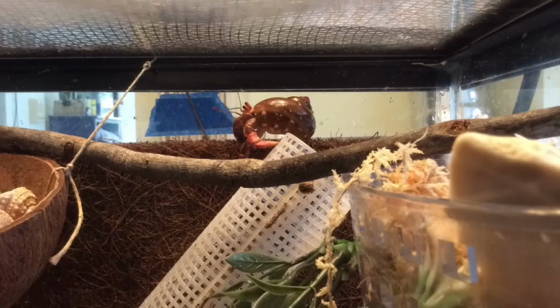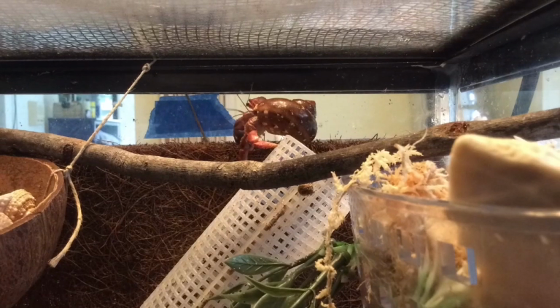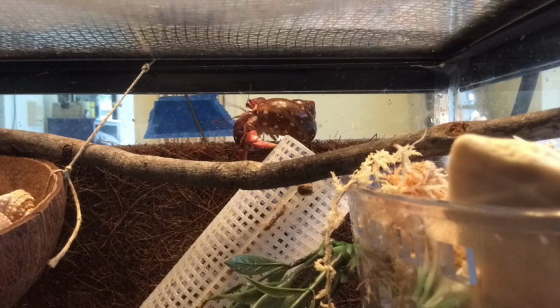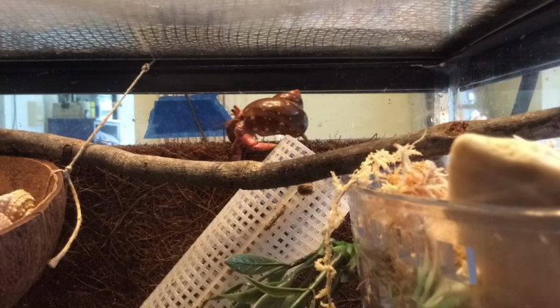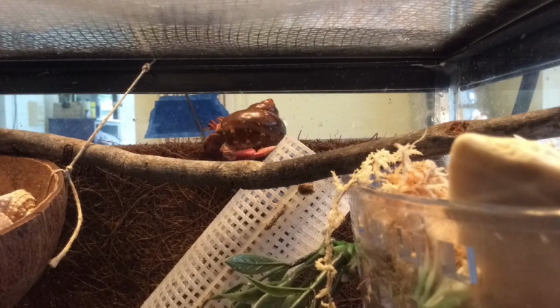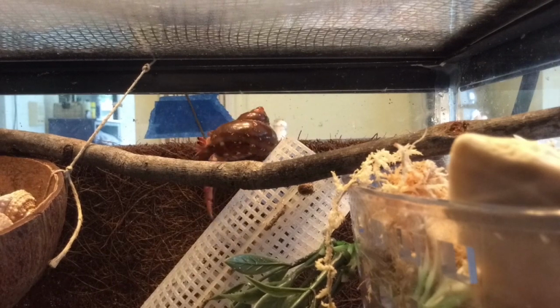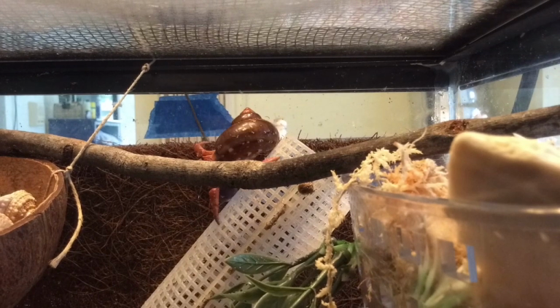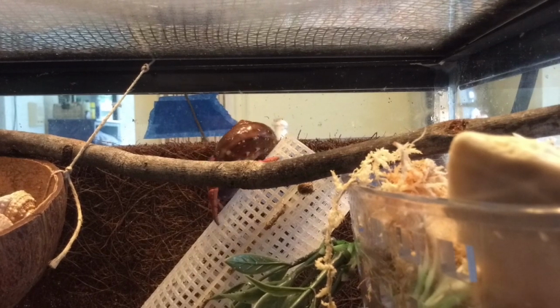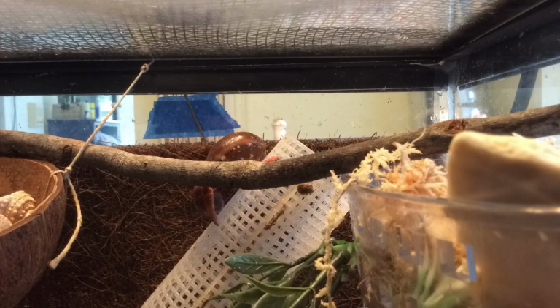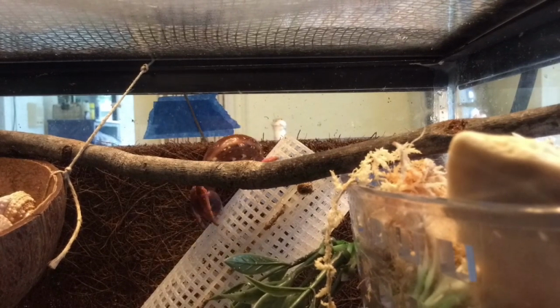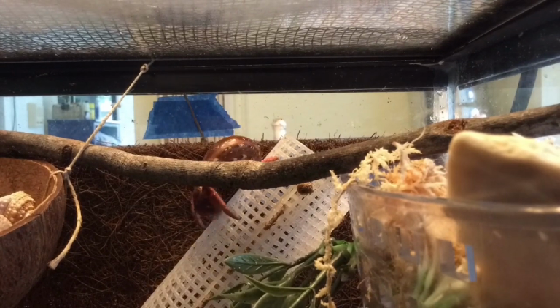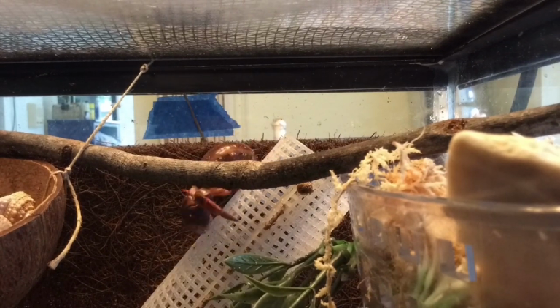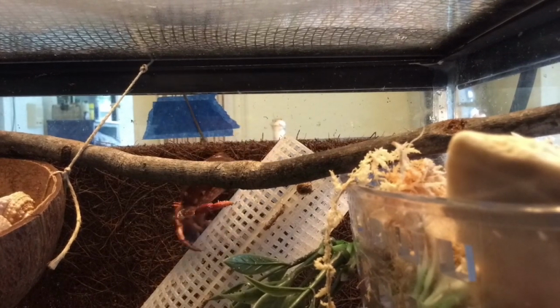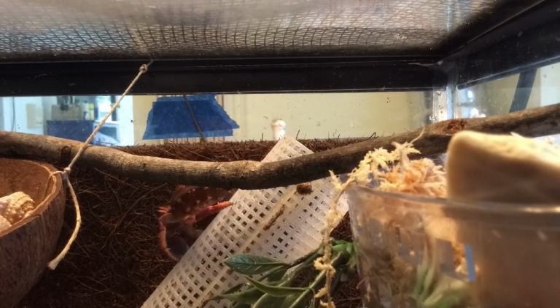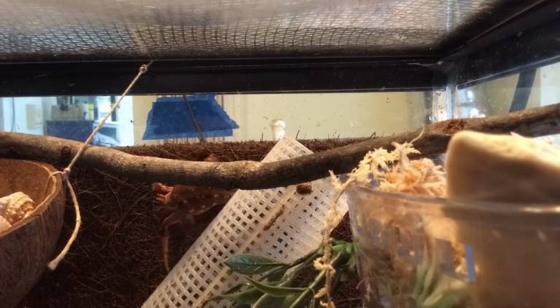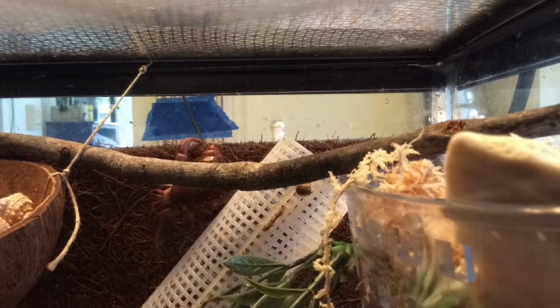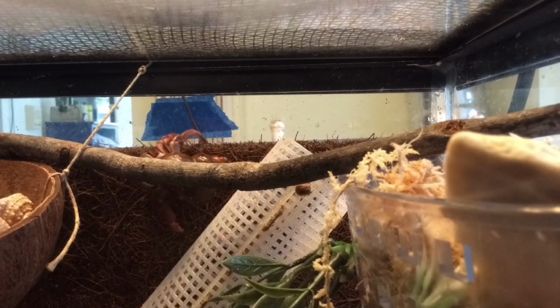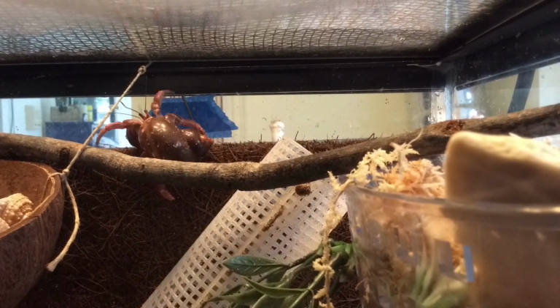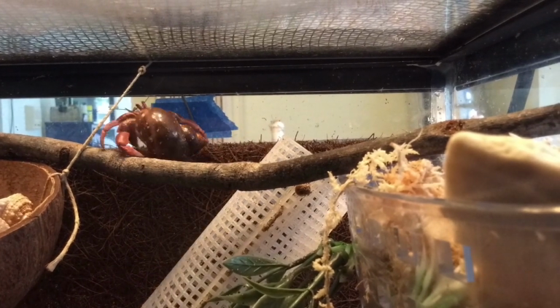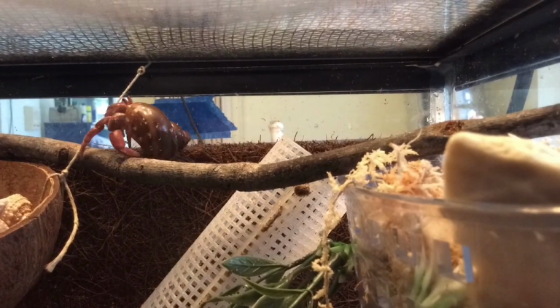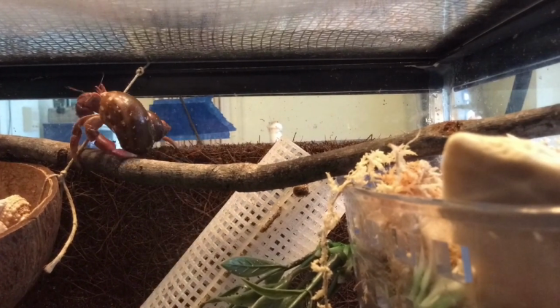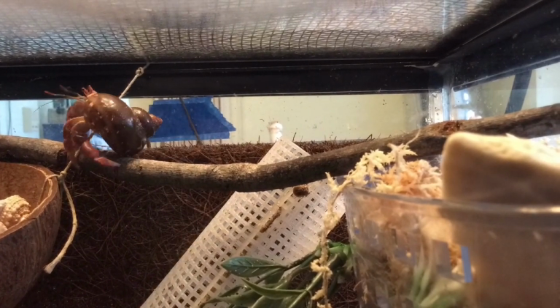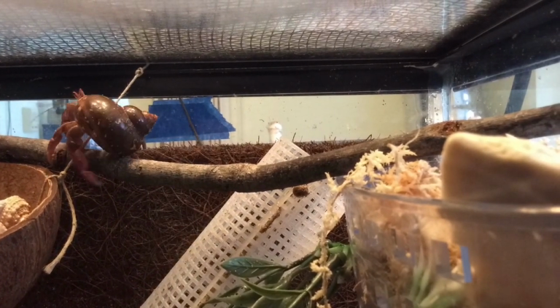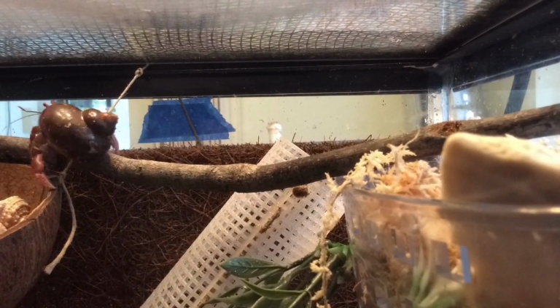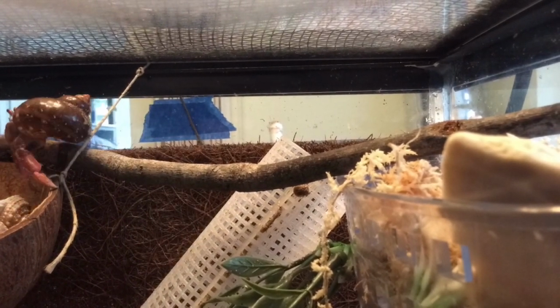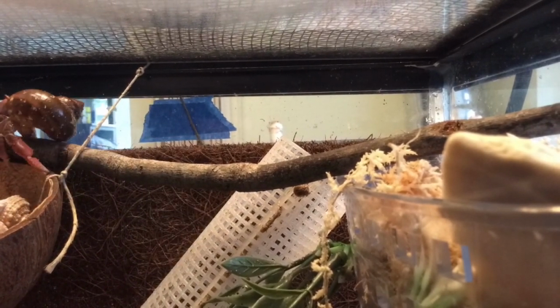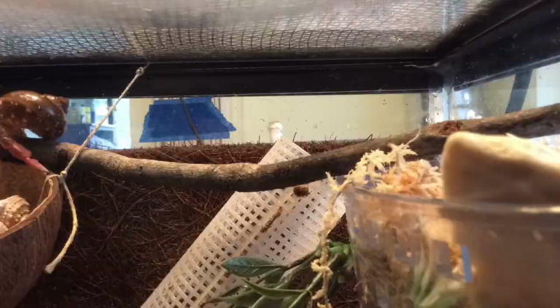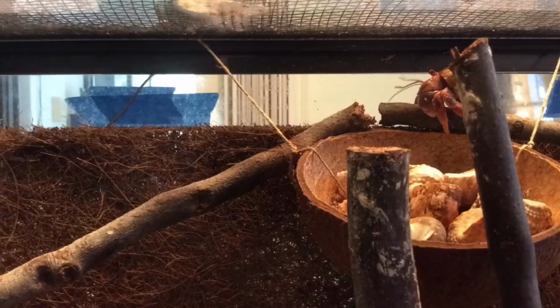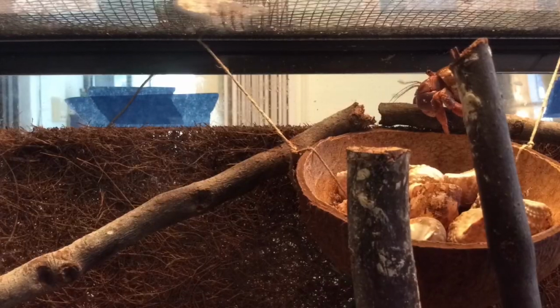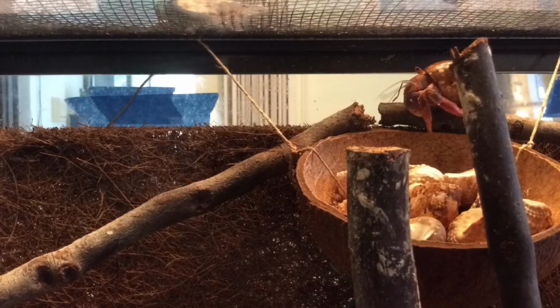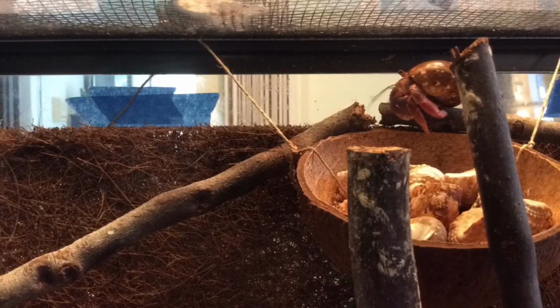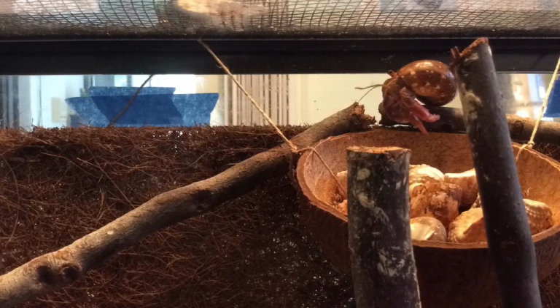I've seen some other YouTubers do this before, but I have never seen it done with hermit crabs, so I thought it could be interesting.